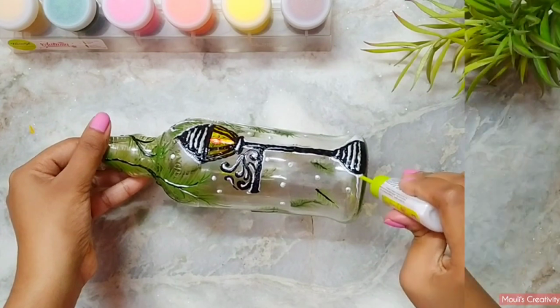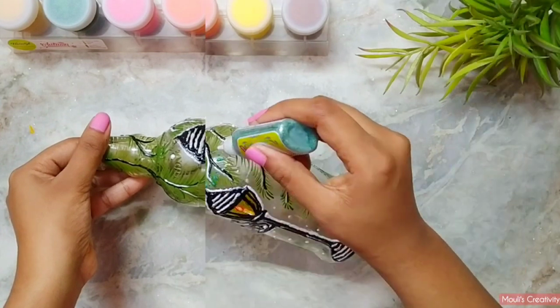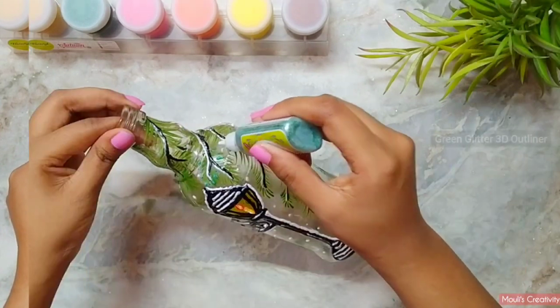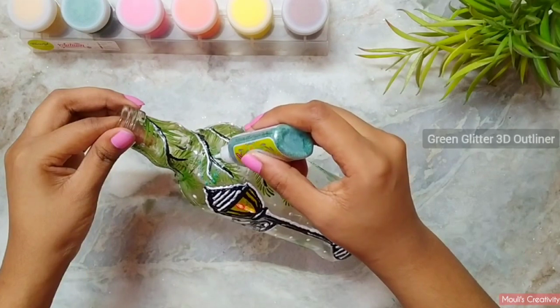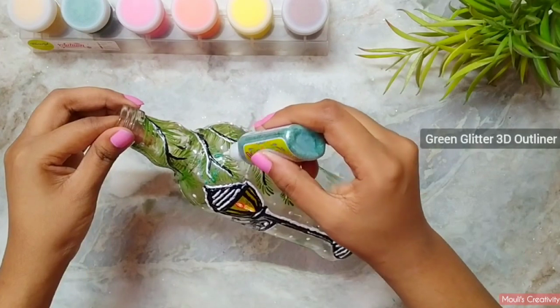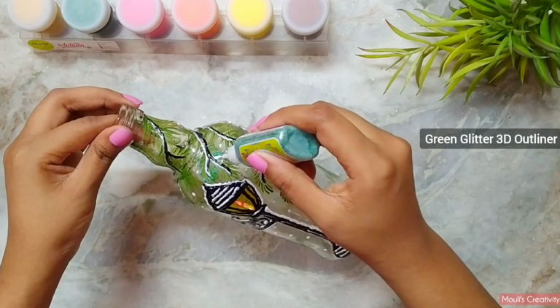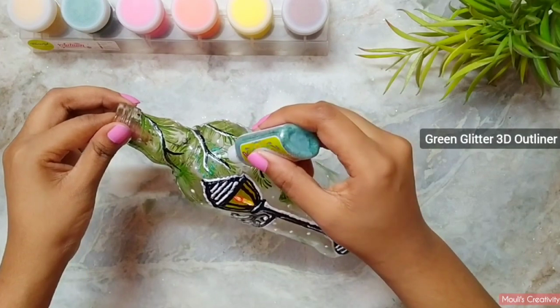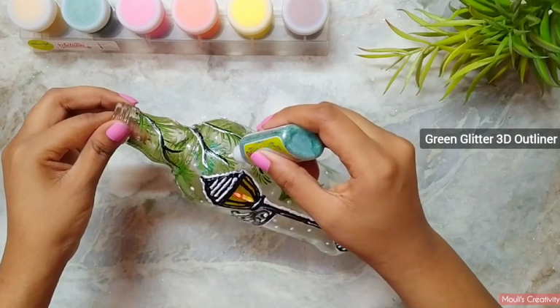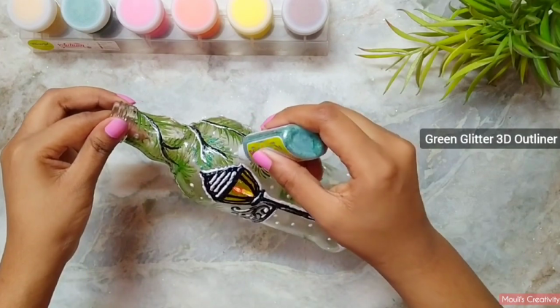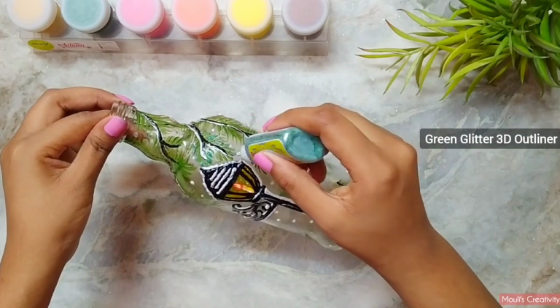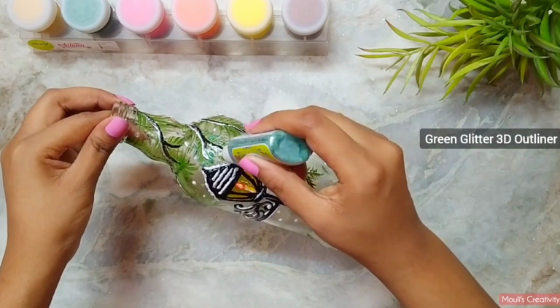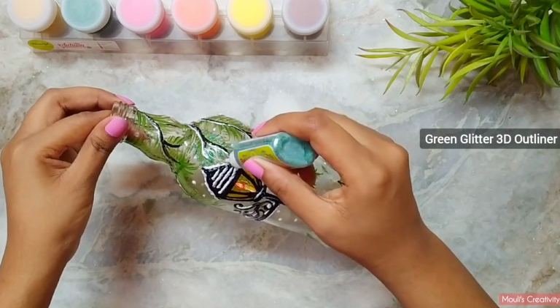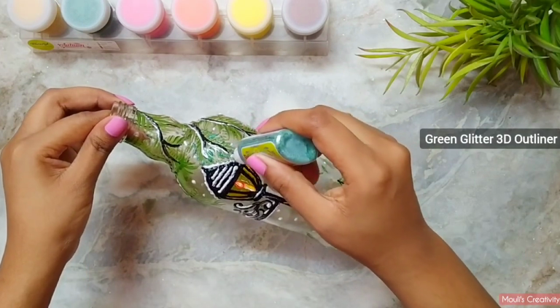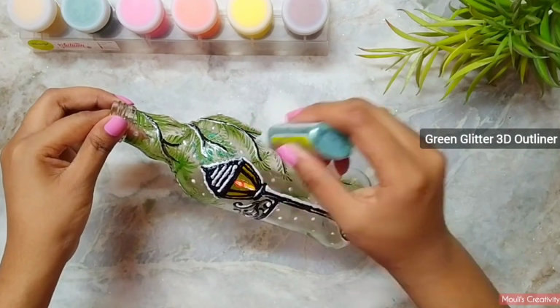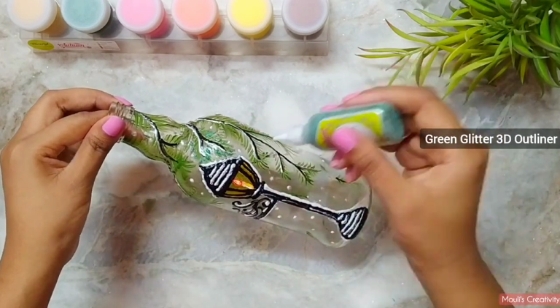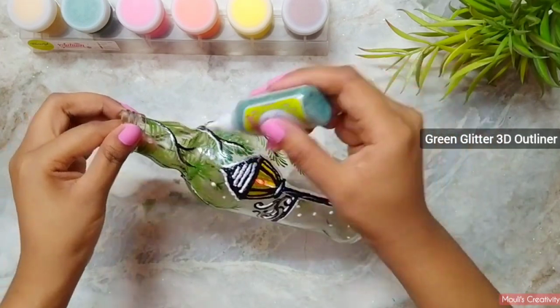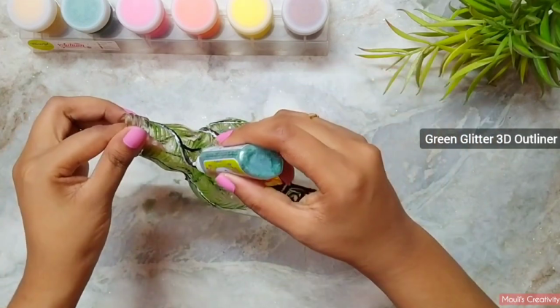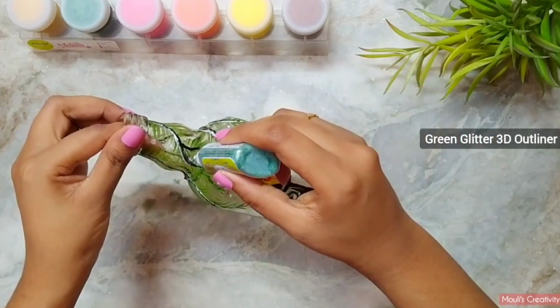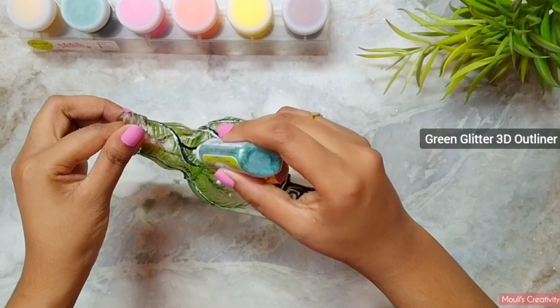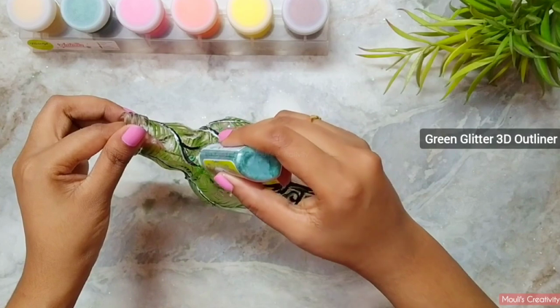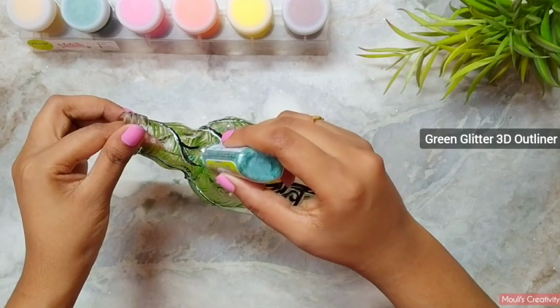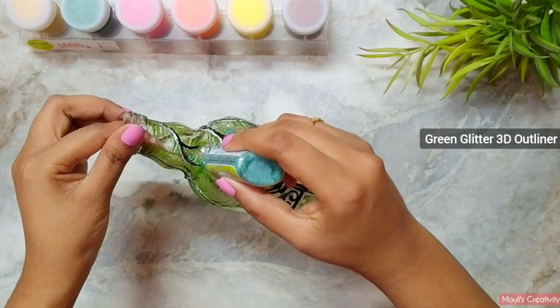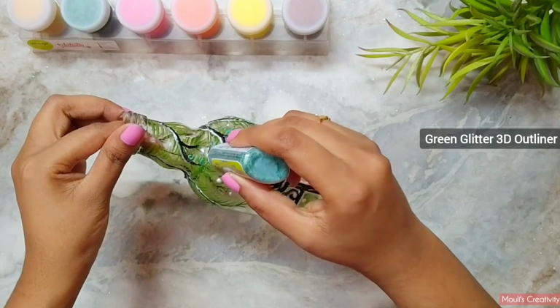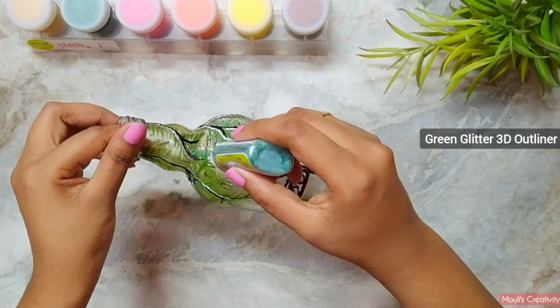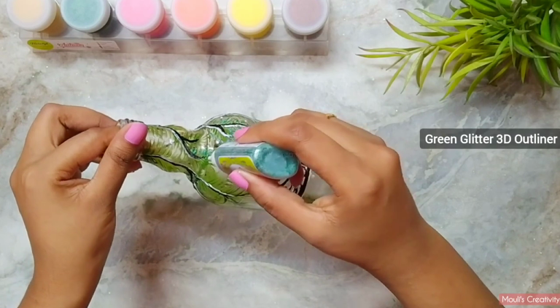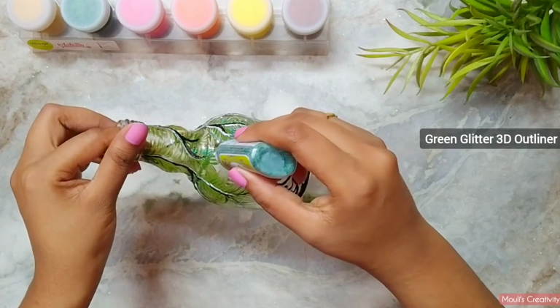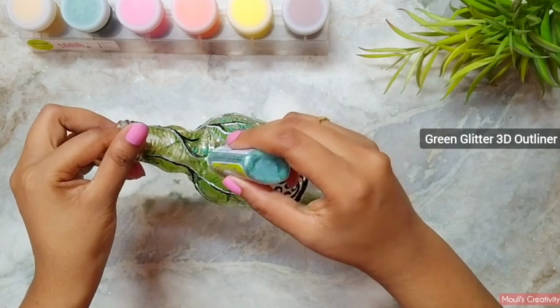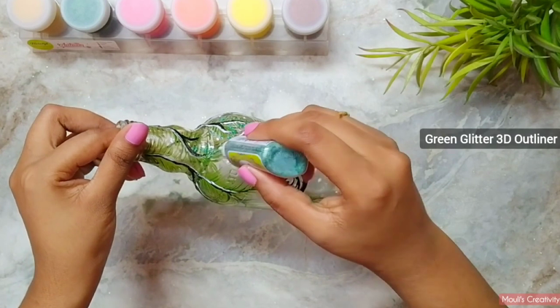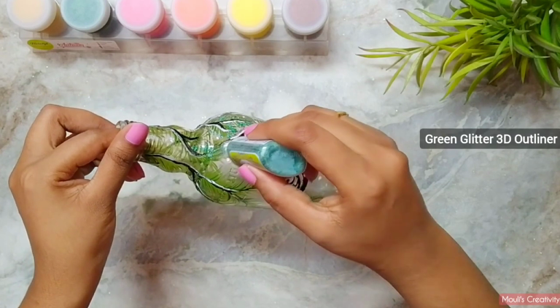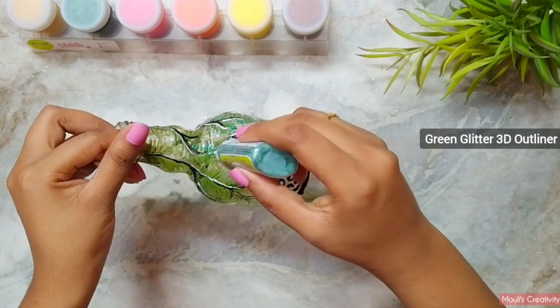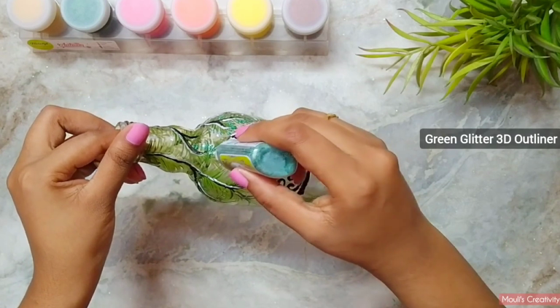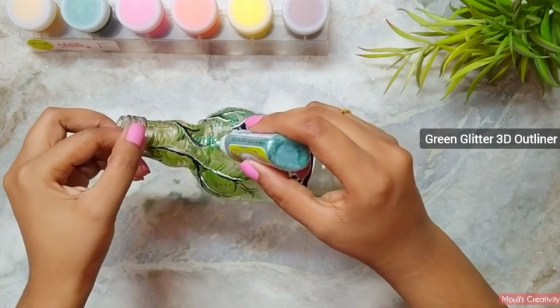Here I am using green glitter outliner to make it more glossy. This is optional — you can leave it as it is.